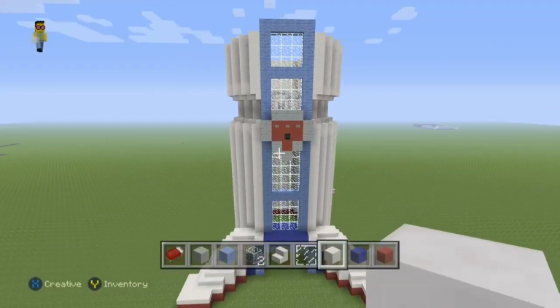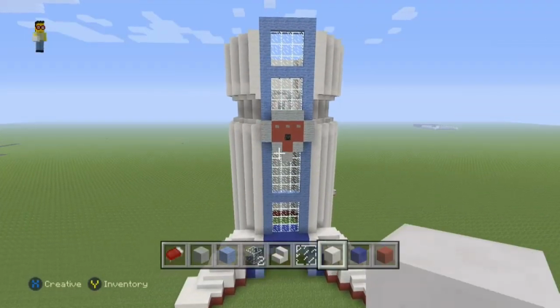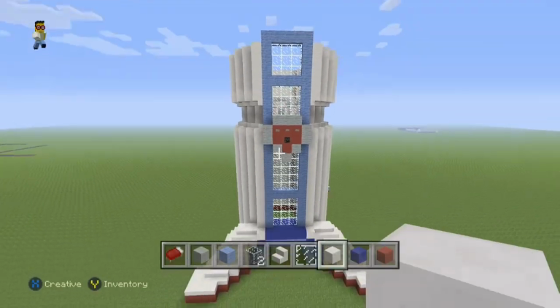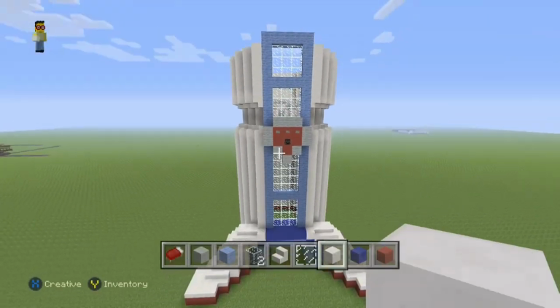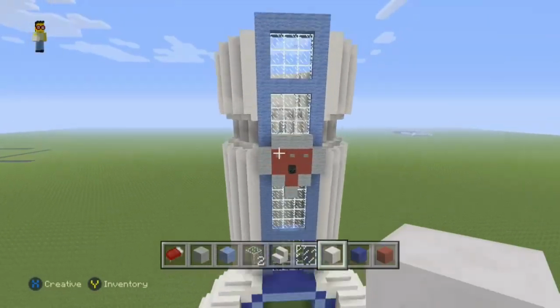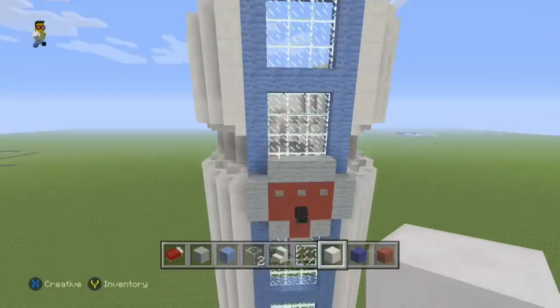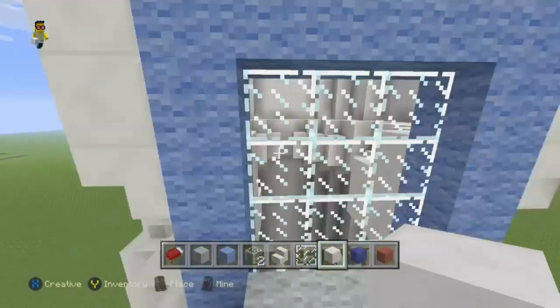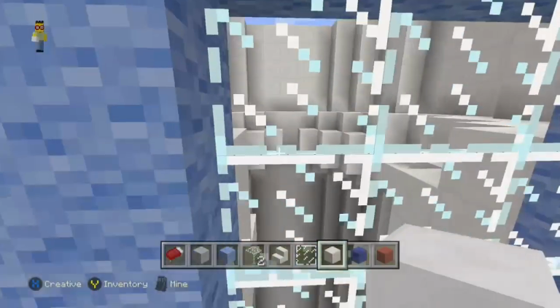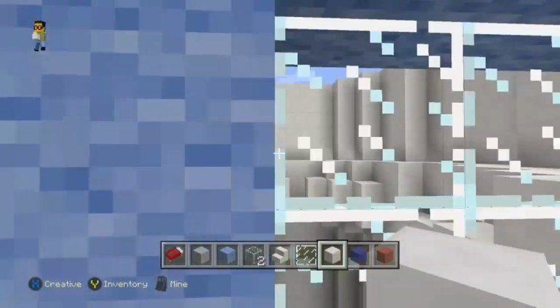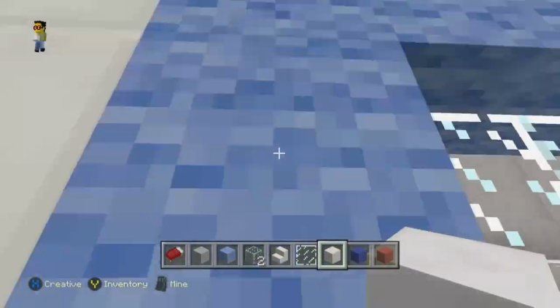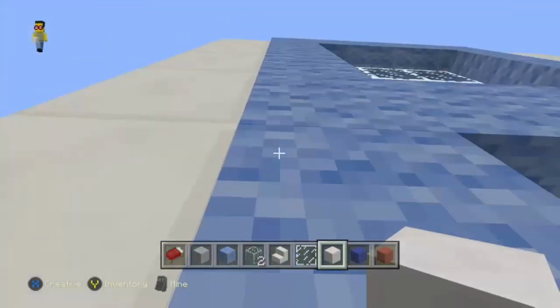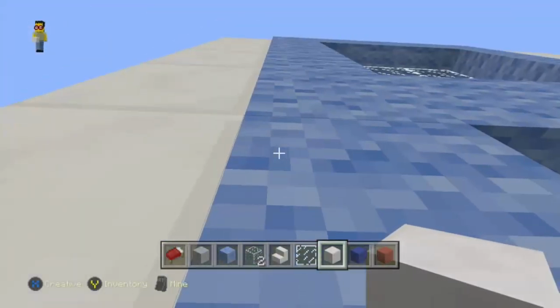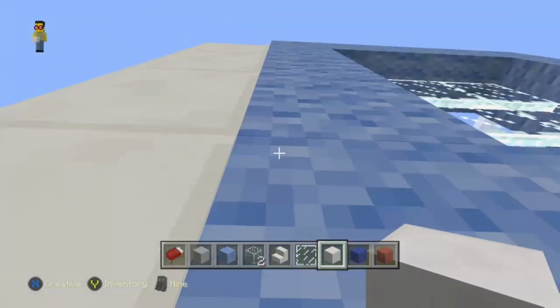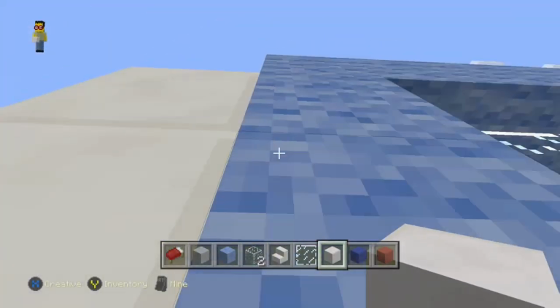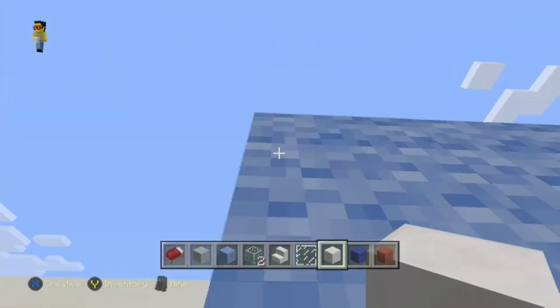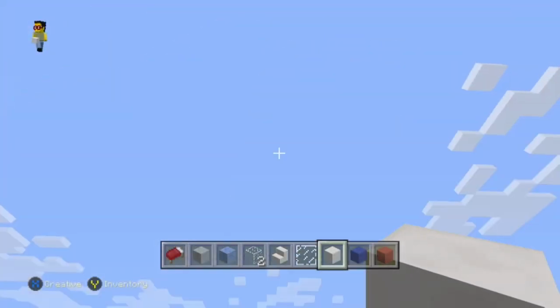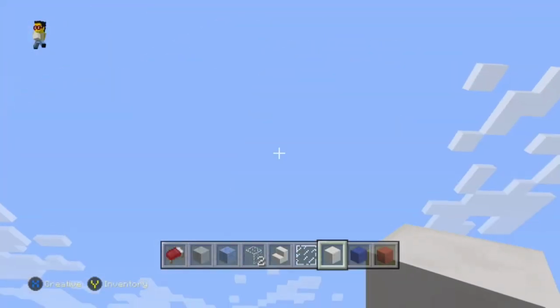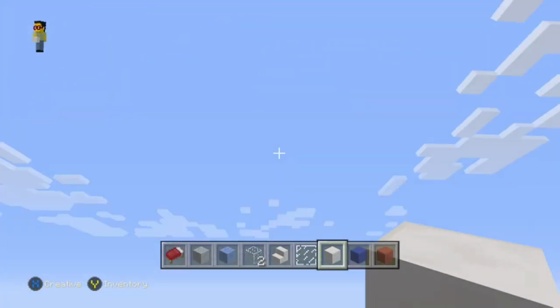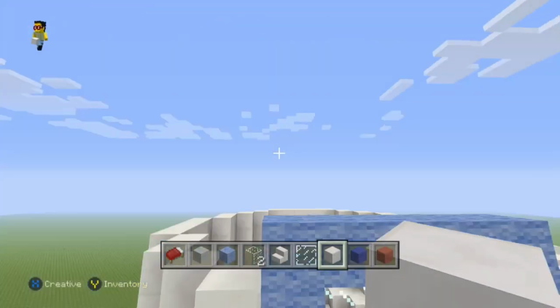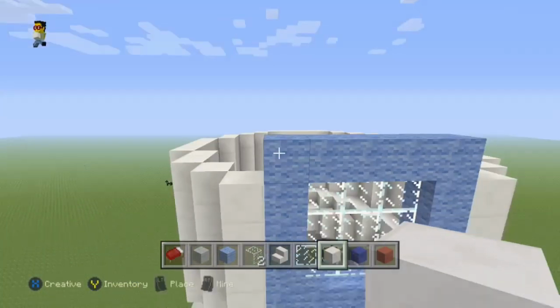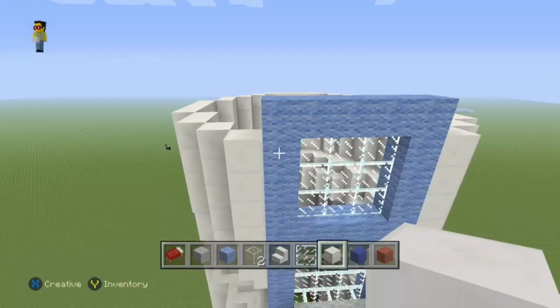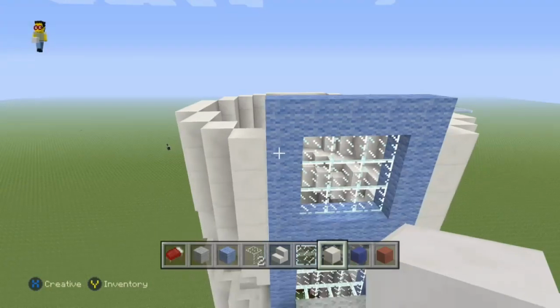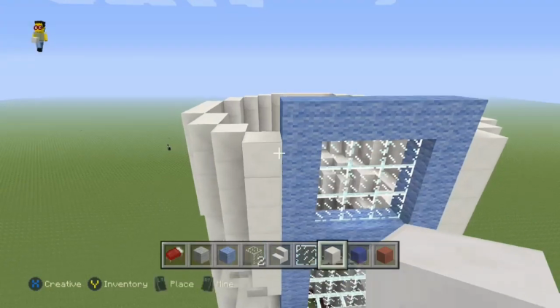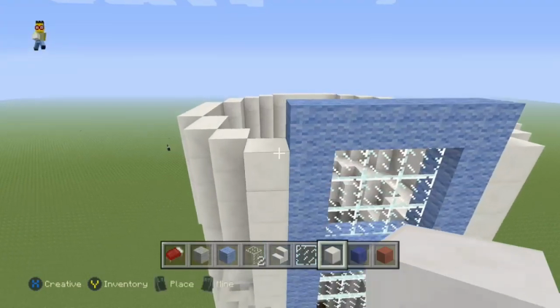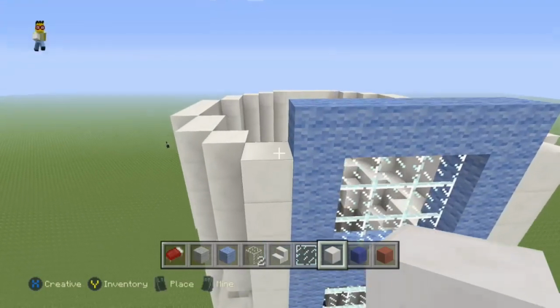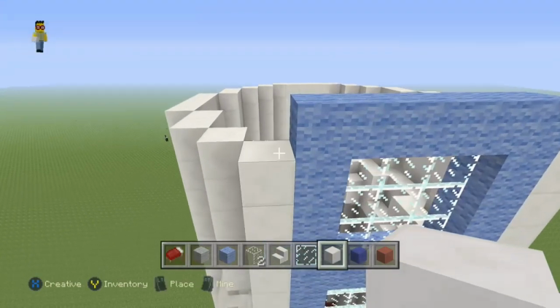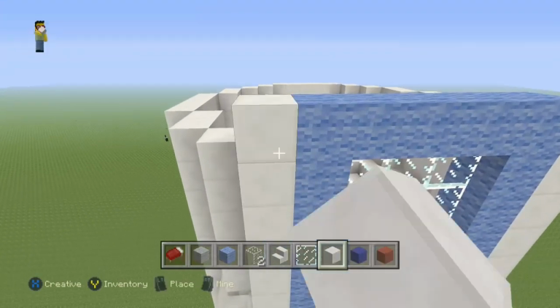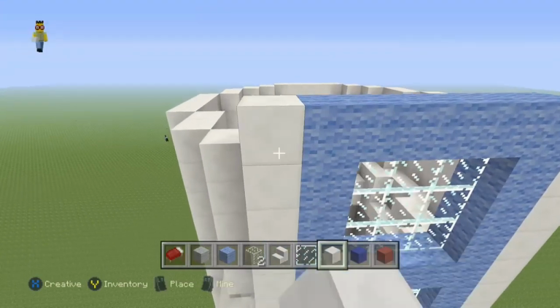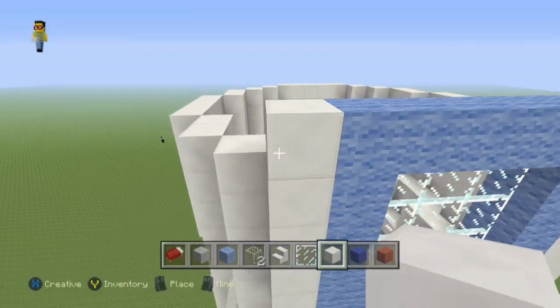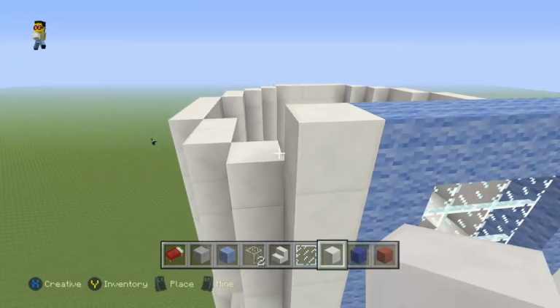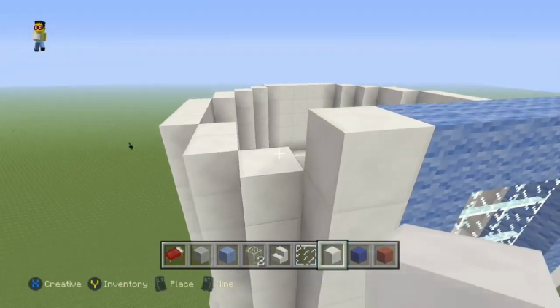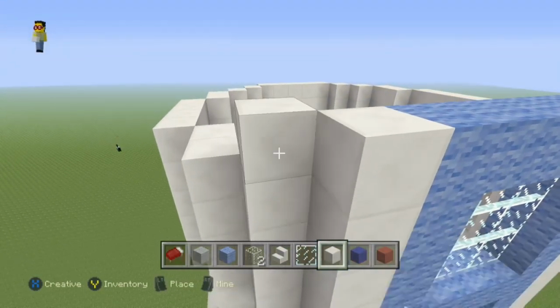Hello and welcome. I'm KMC and this is how to build the Paw Patrol Lookout.